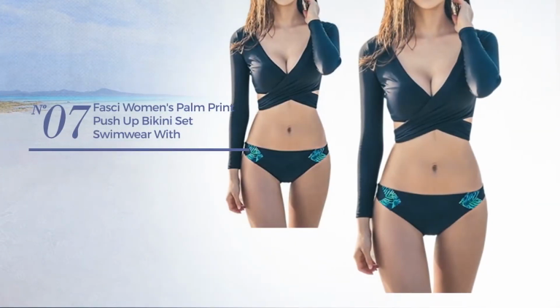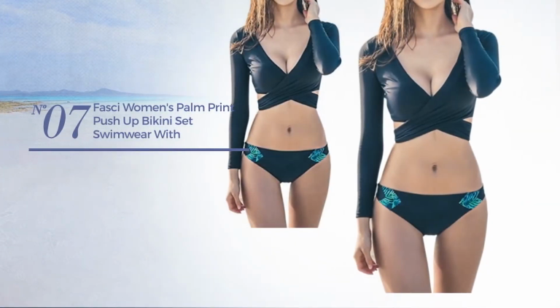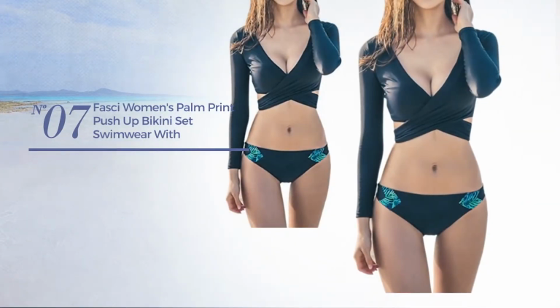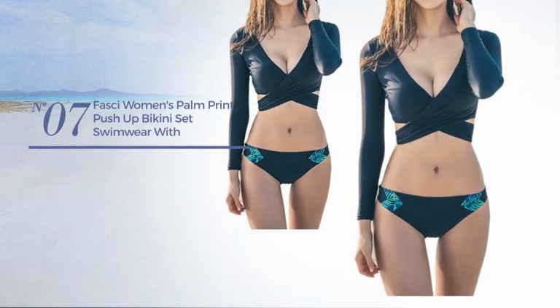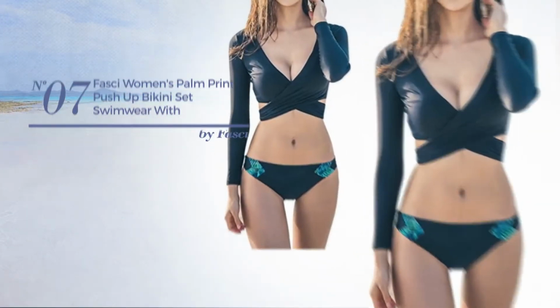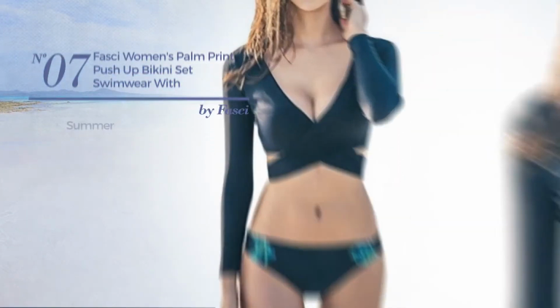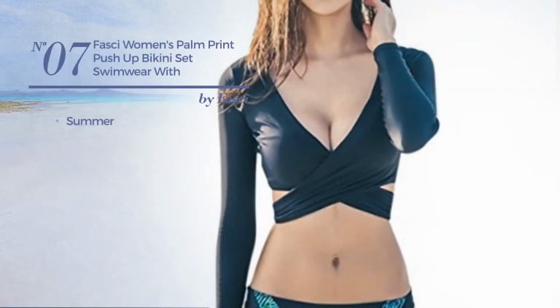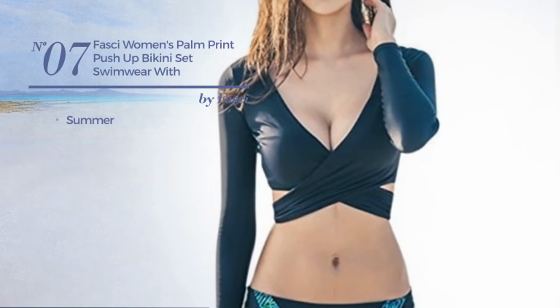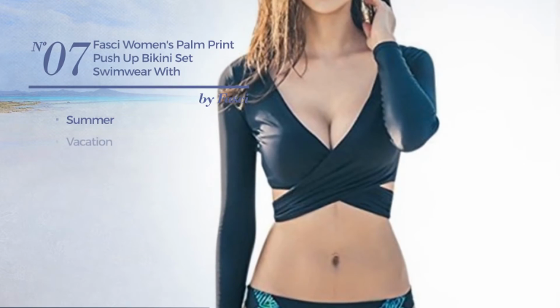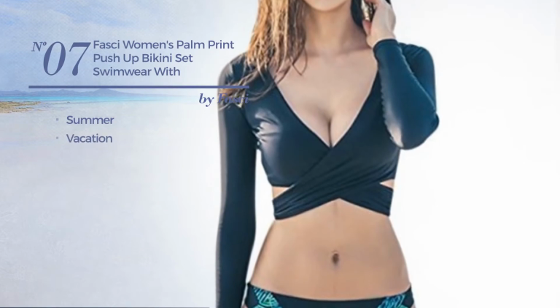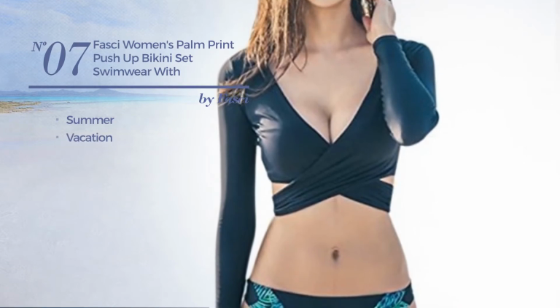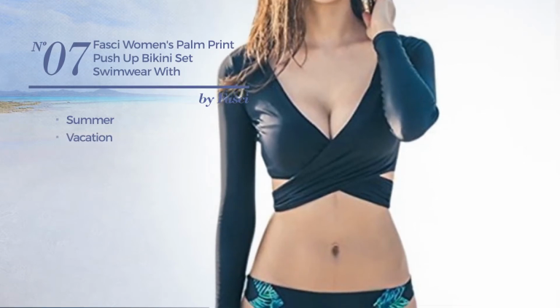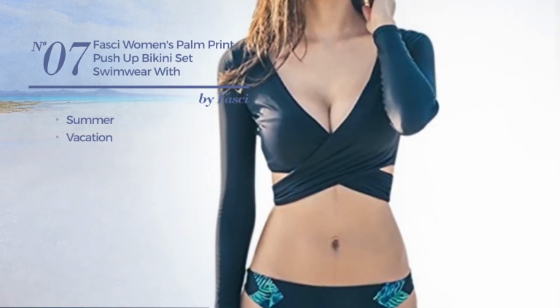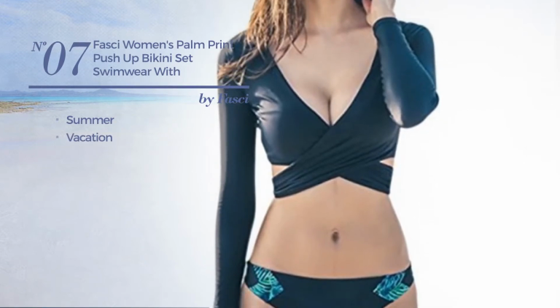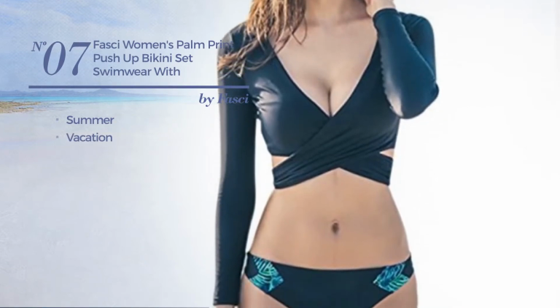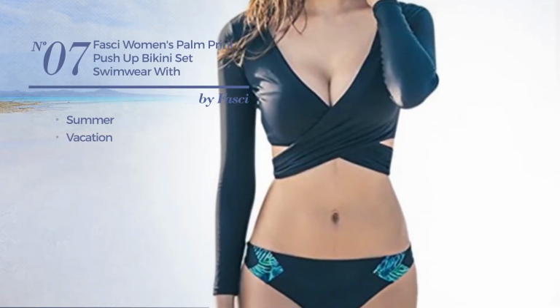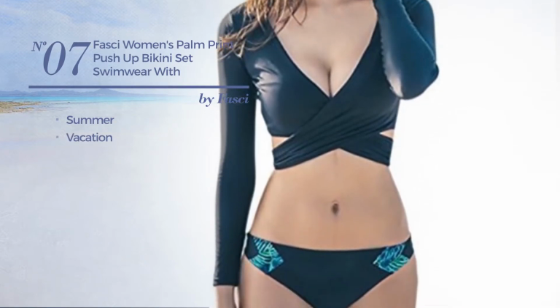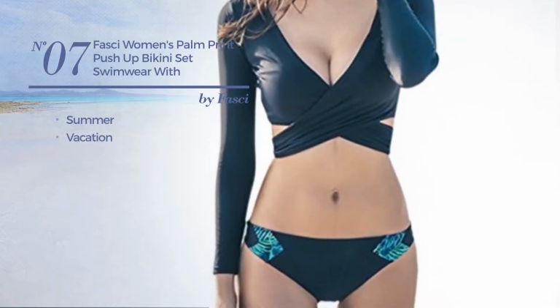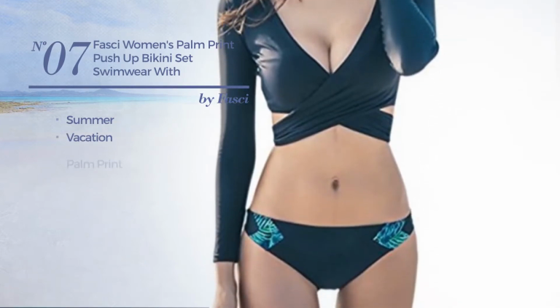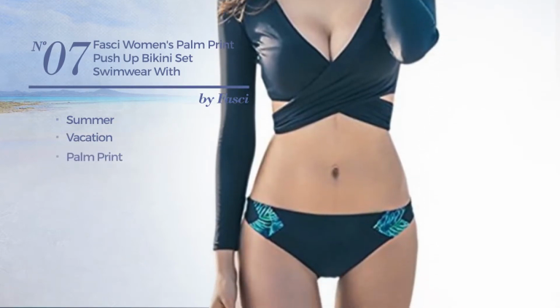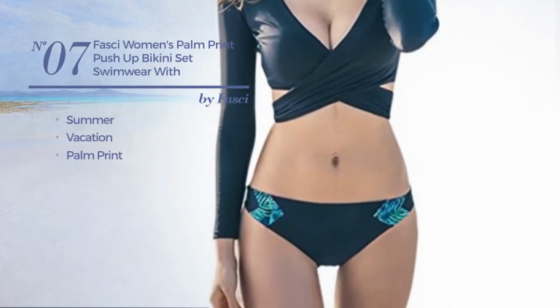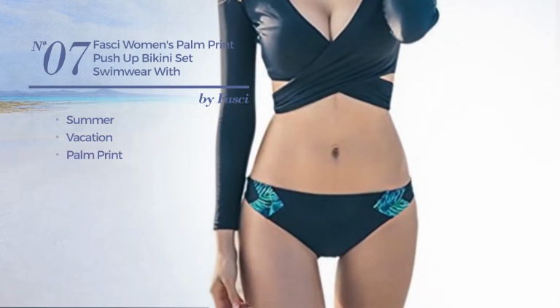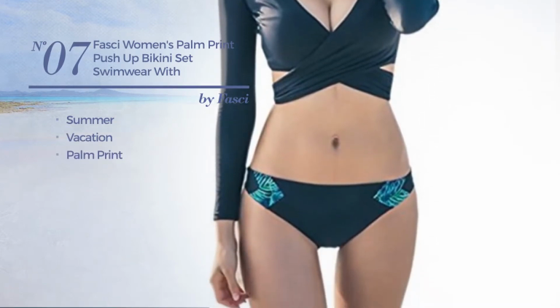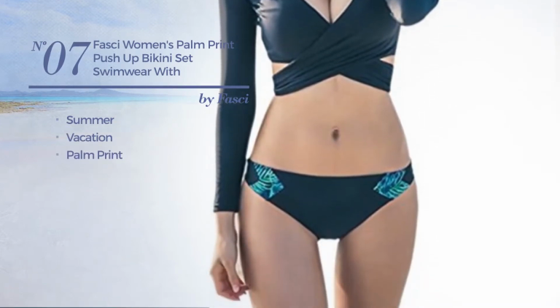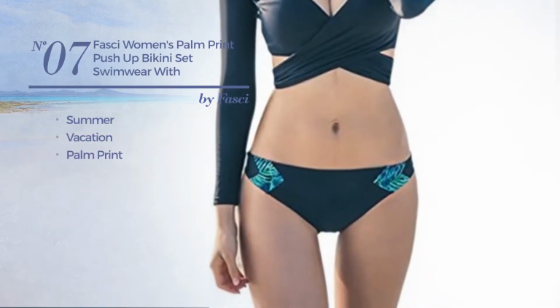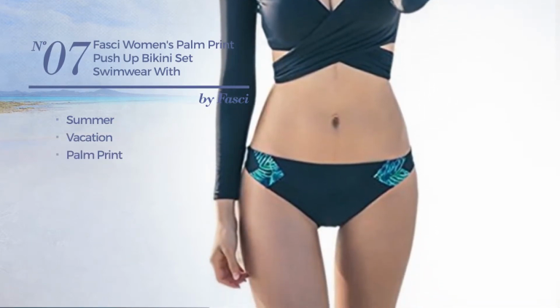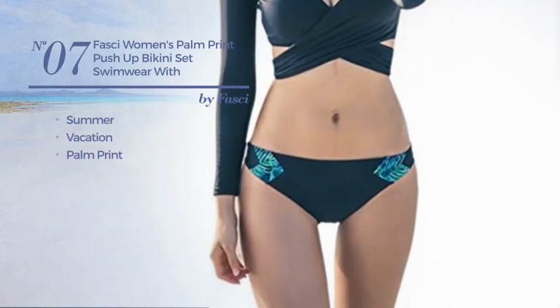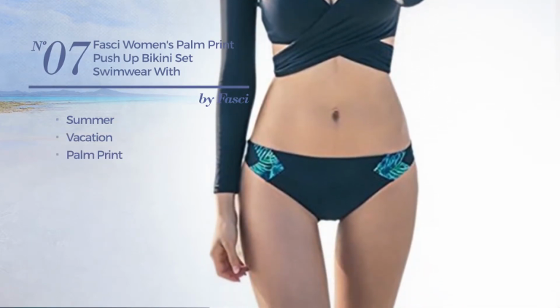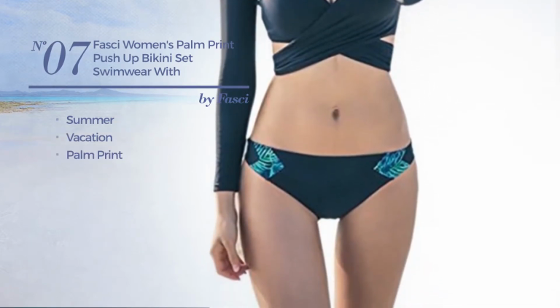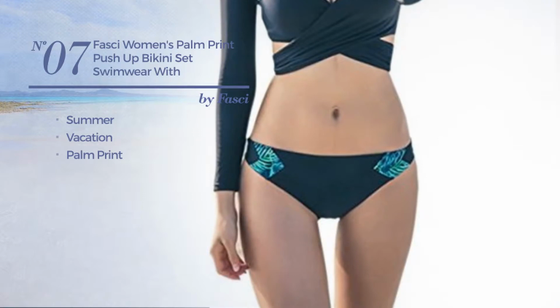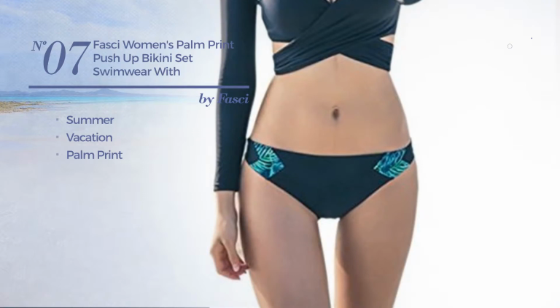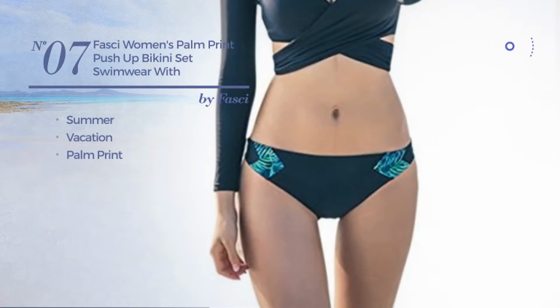Number 7, a Summer Vacation Bikini. Featuring Palm Print. Available only in blue color.